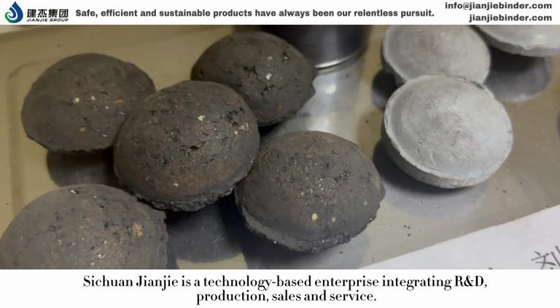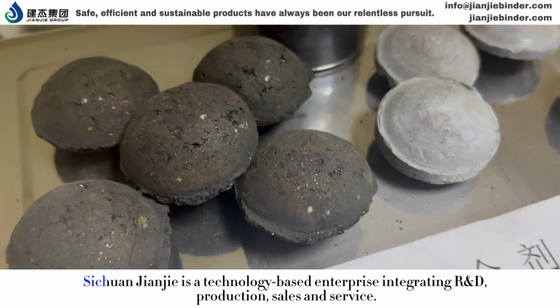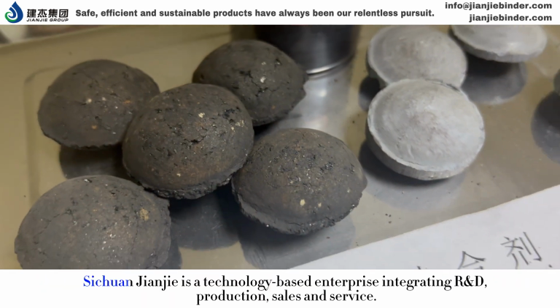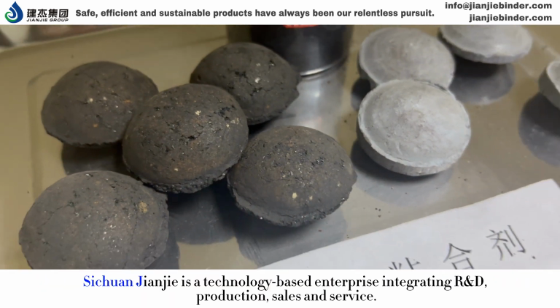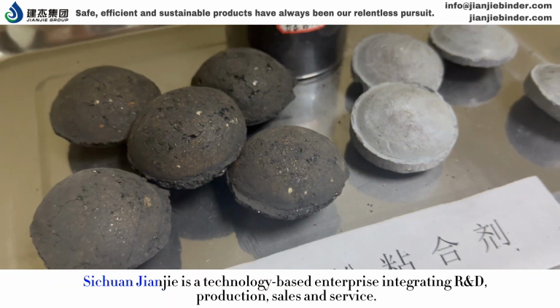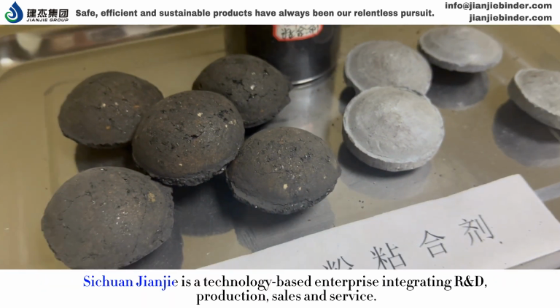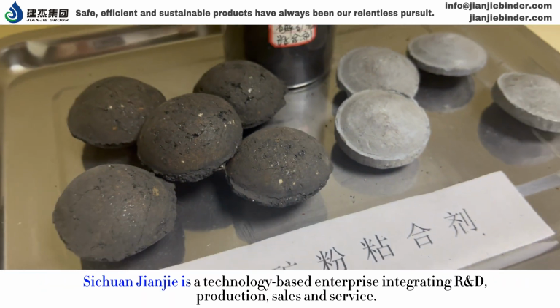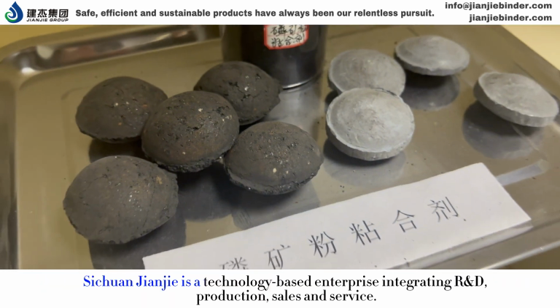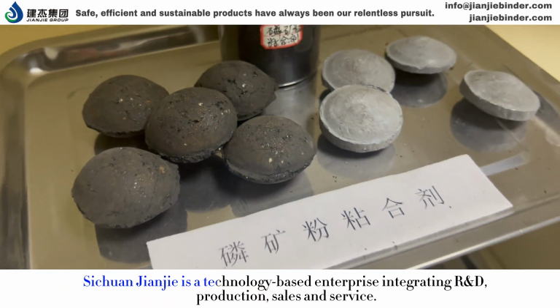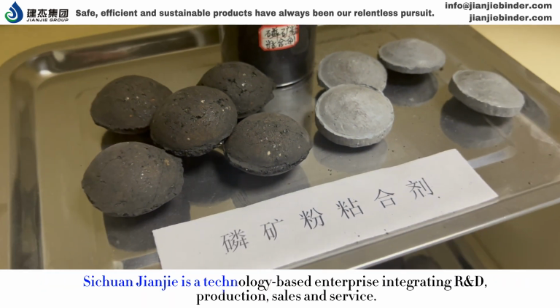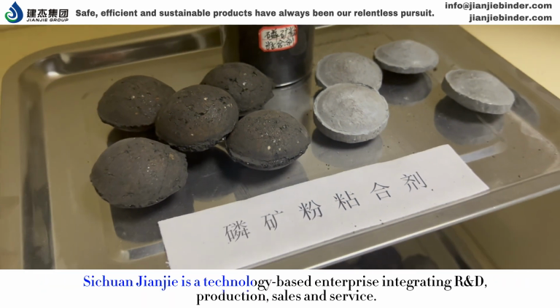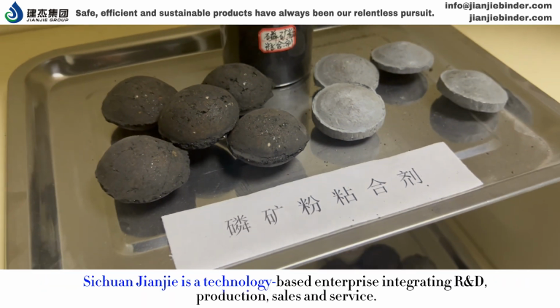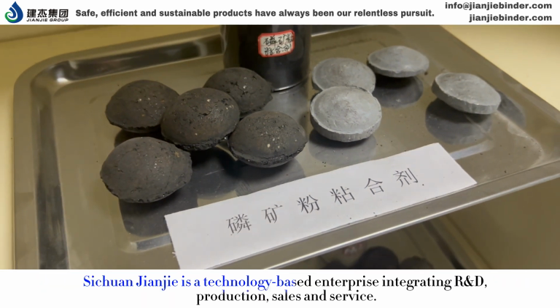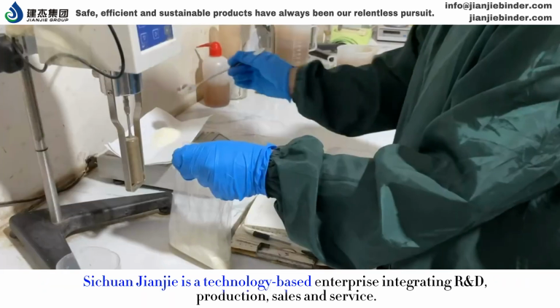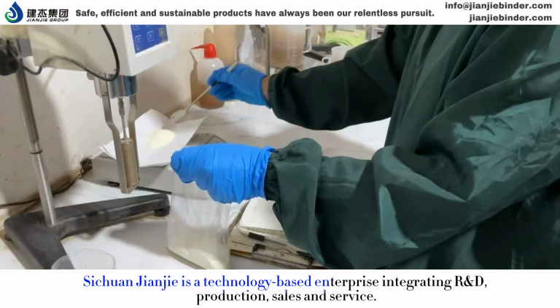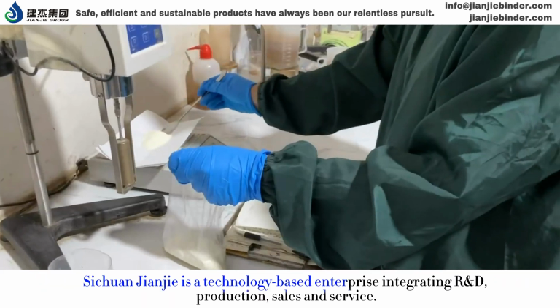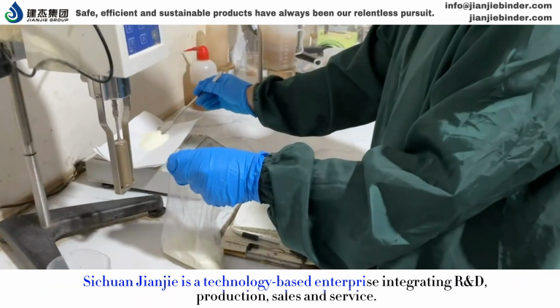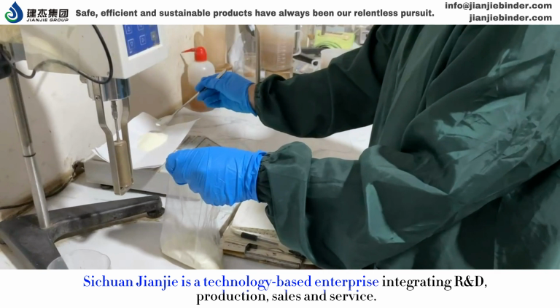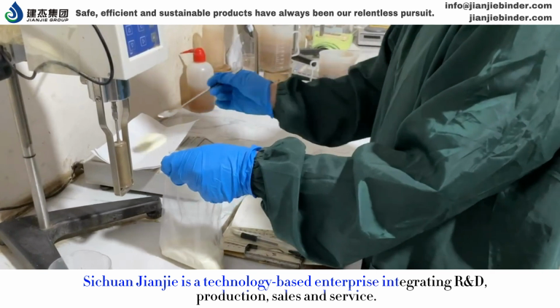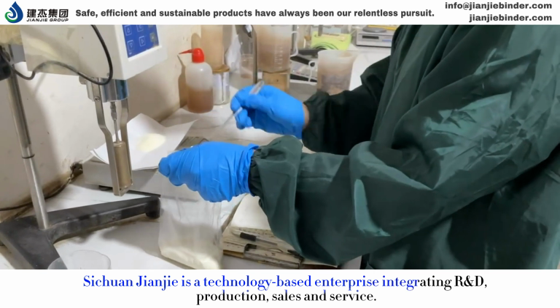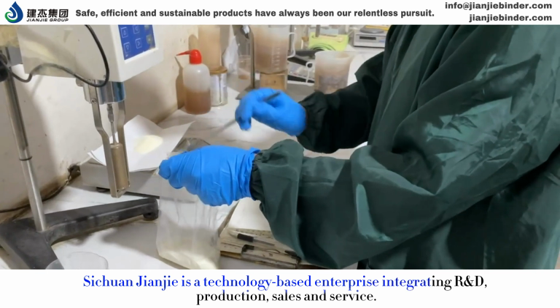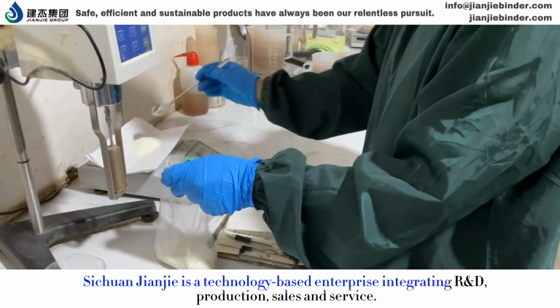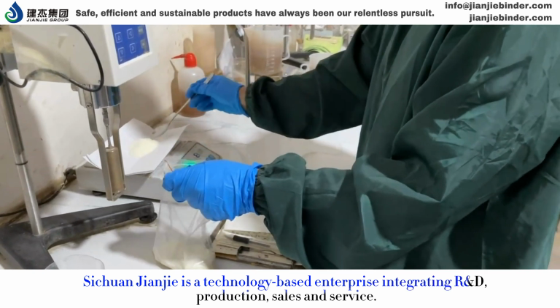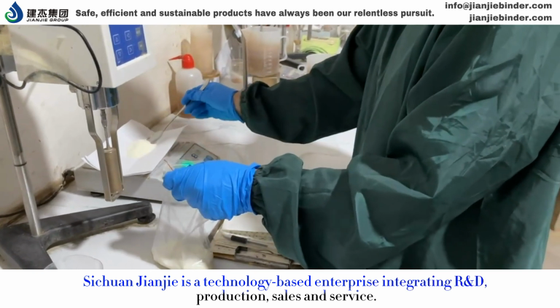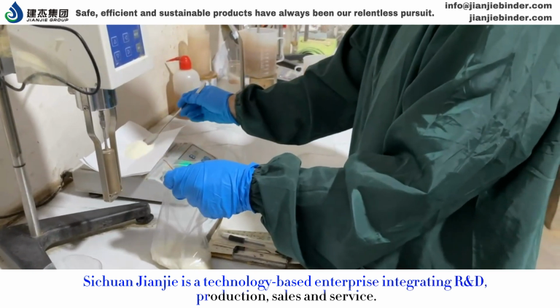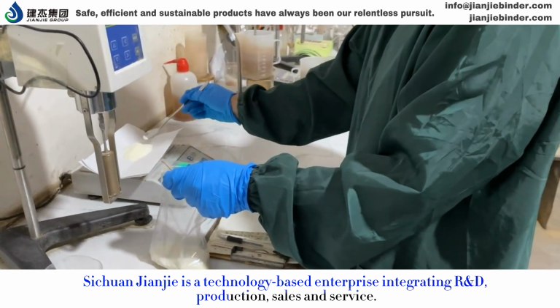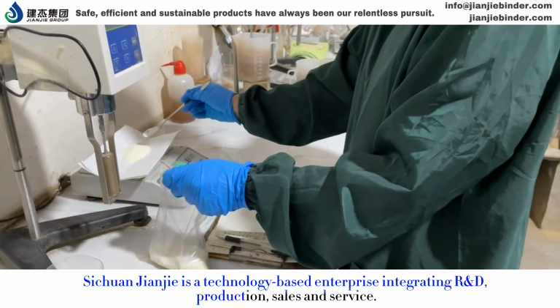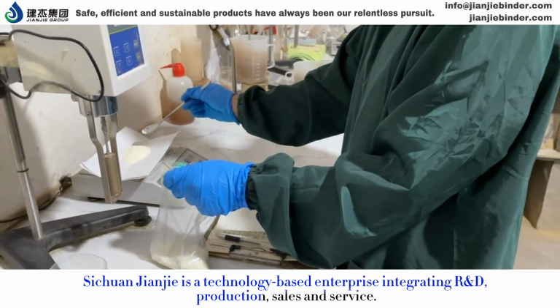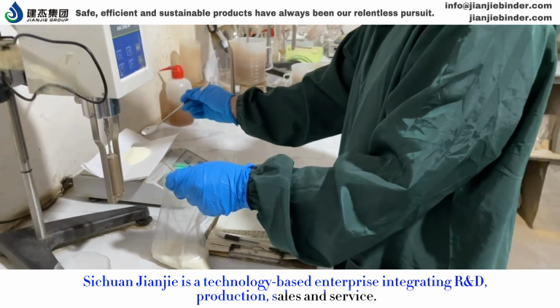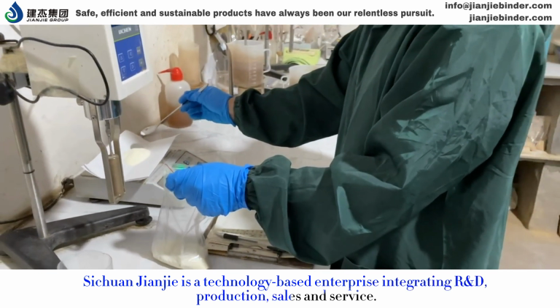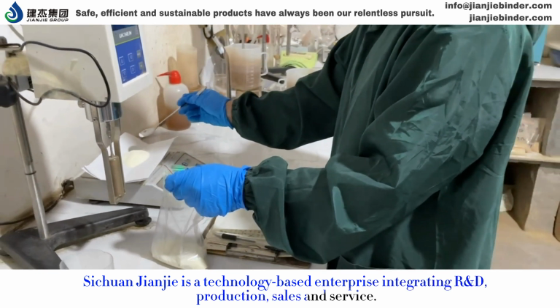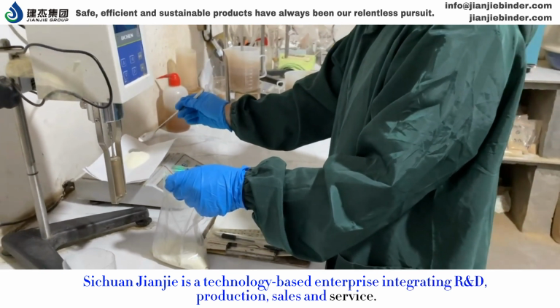Sichuan GNJ is a technology-based enterprise integrating R&D, production, sales and service.